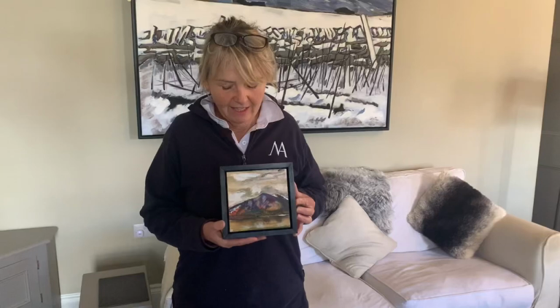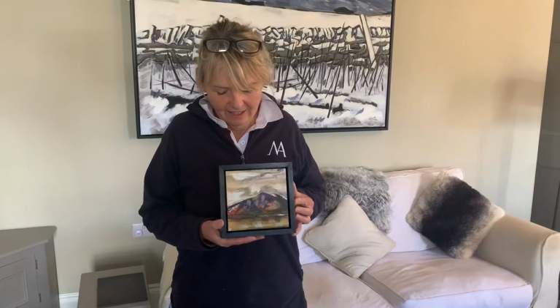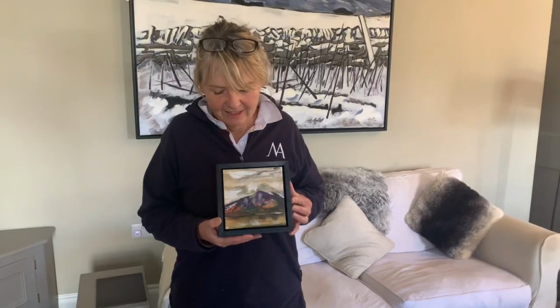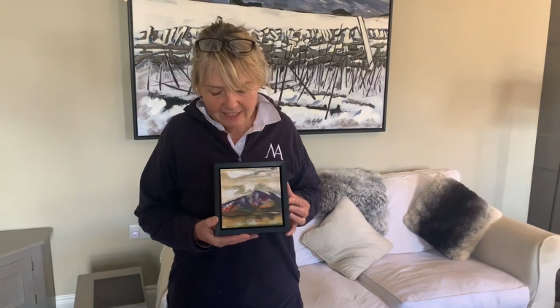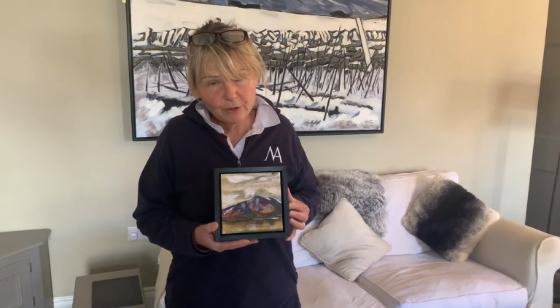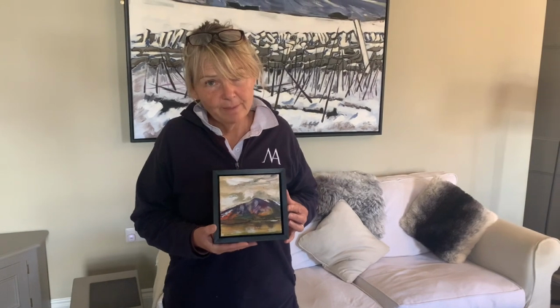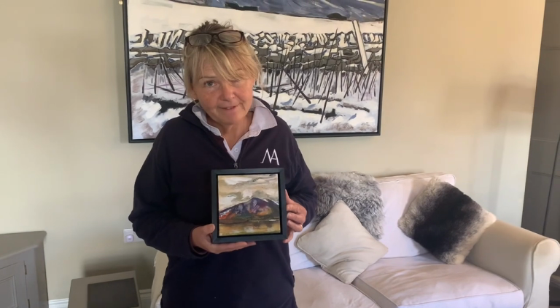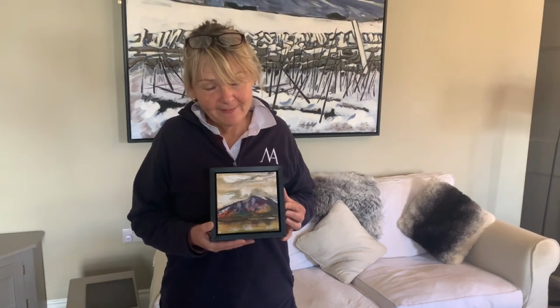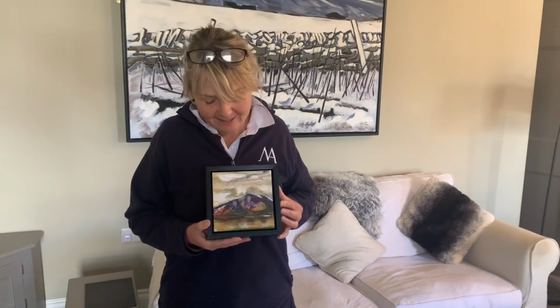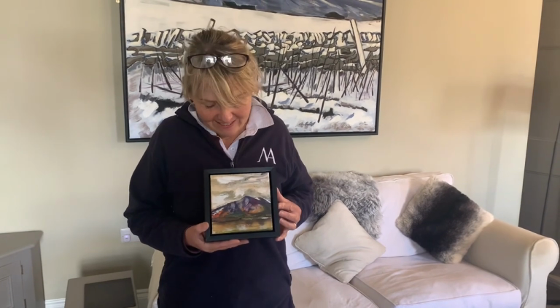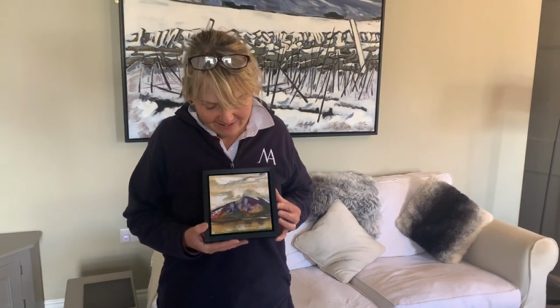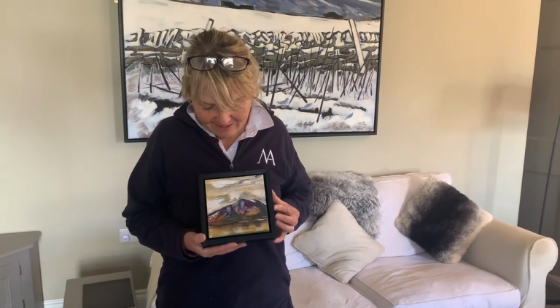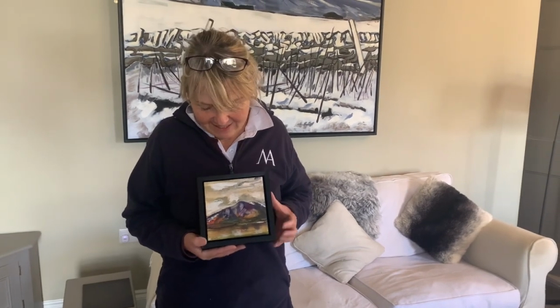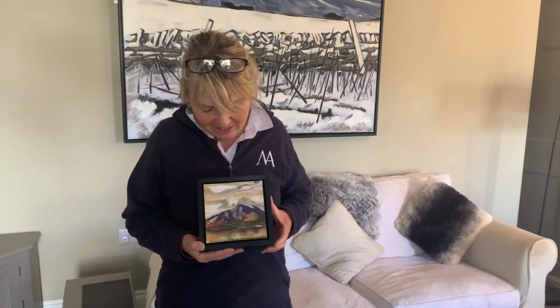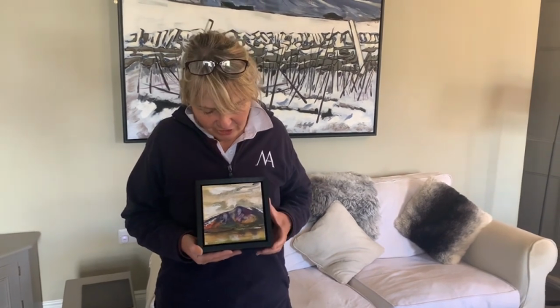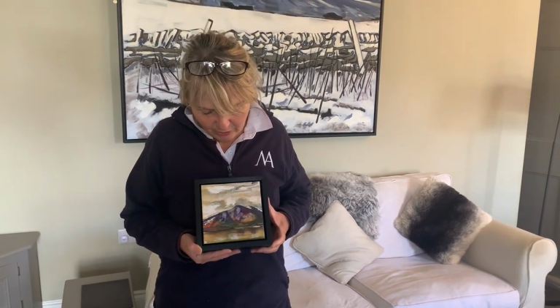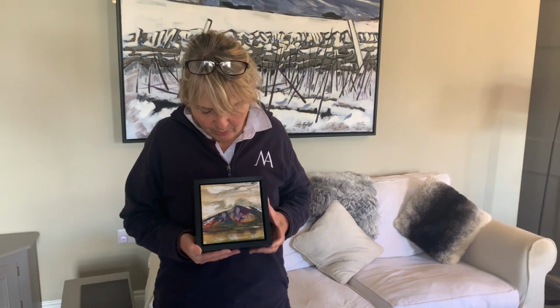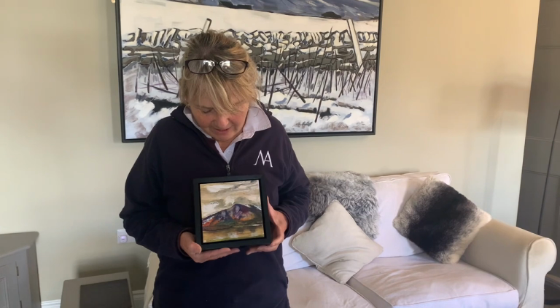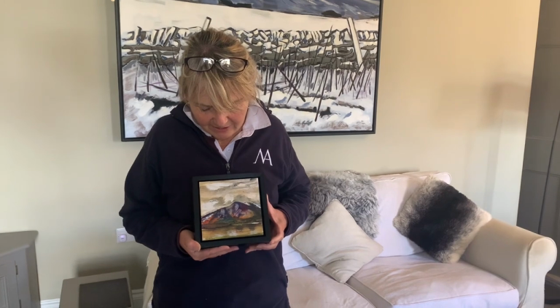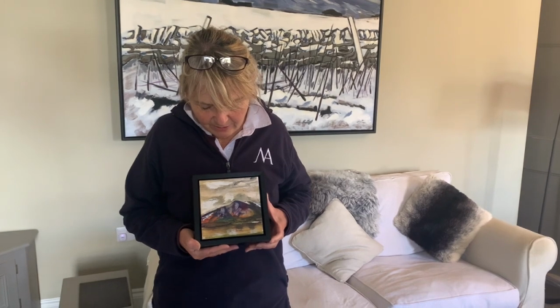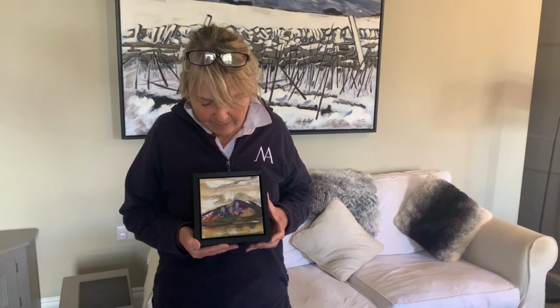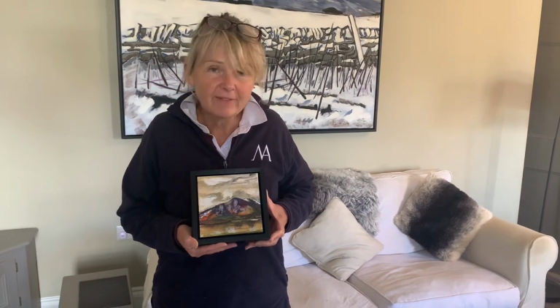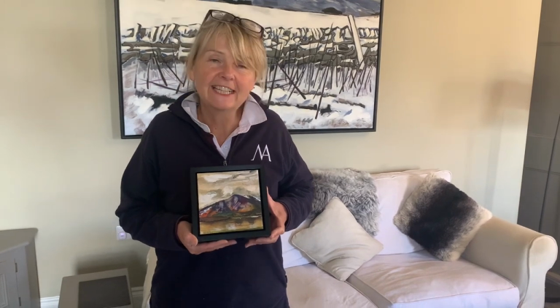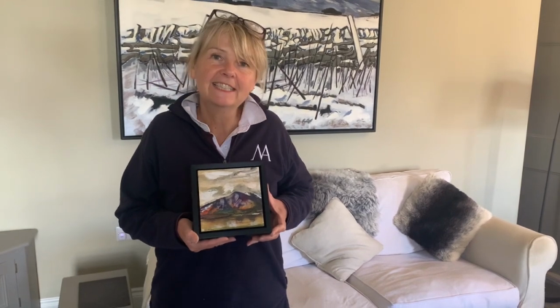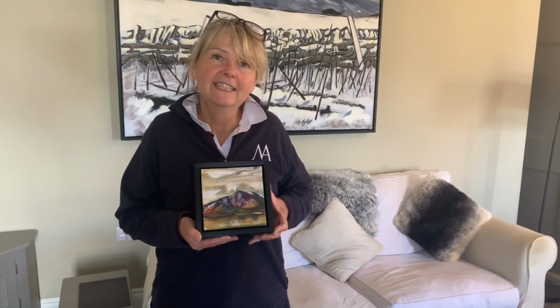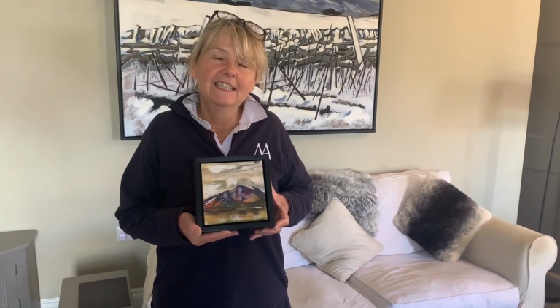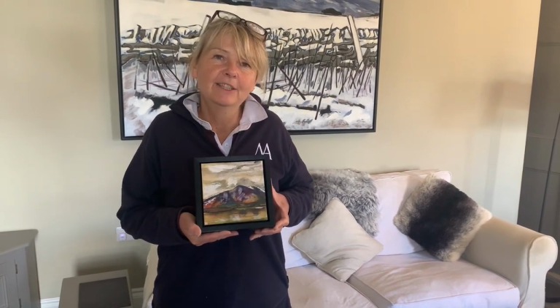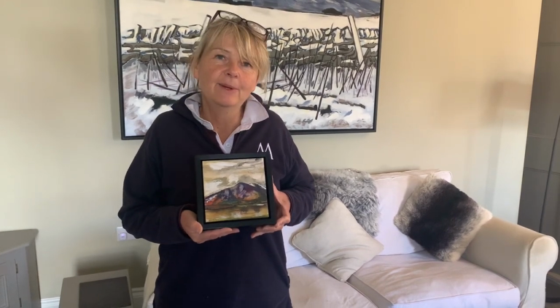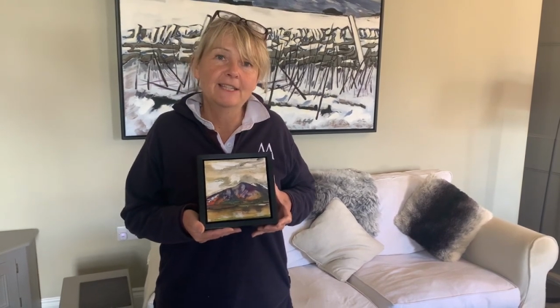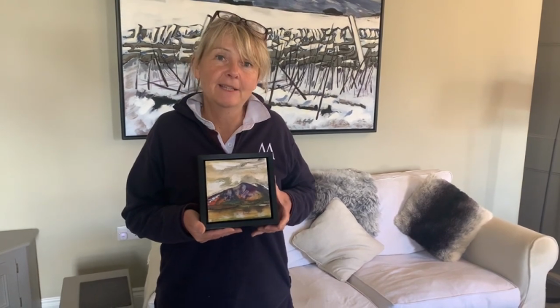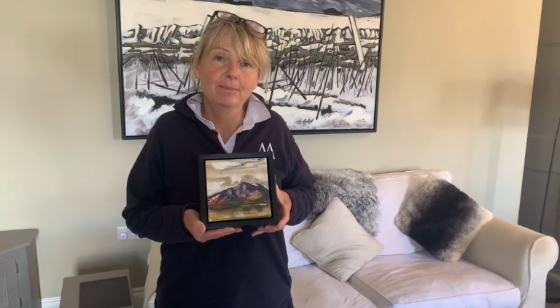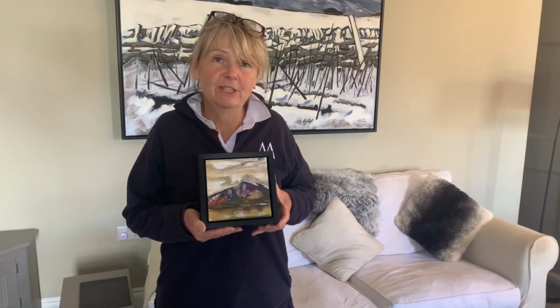This has also been framed this week, ready to go to a private collector who has bought it.